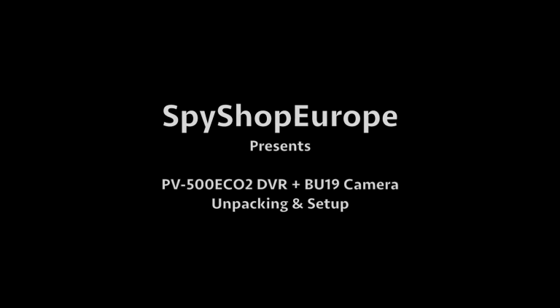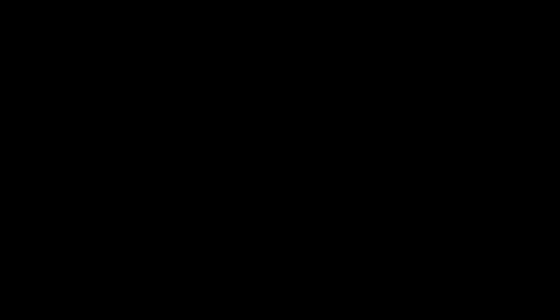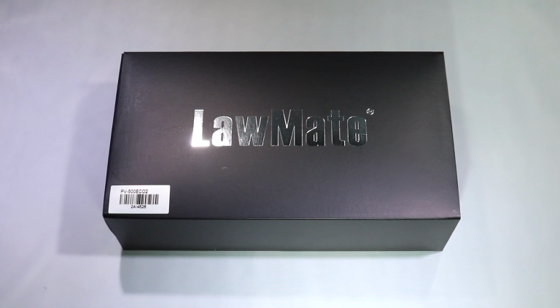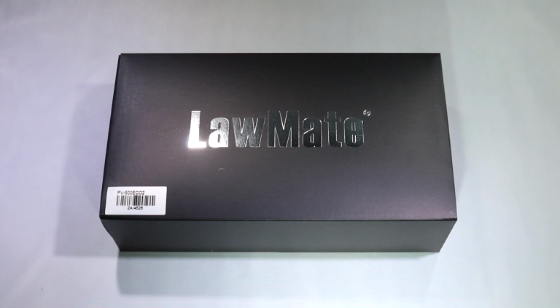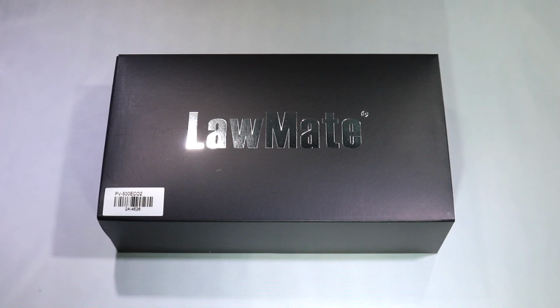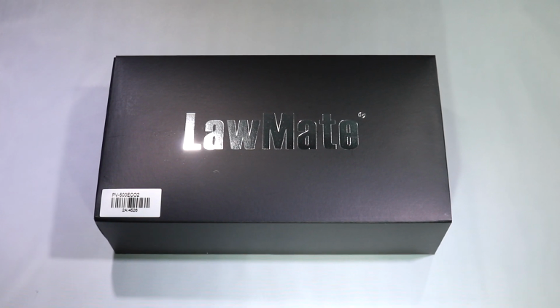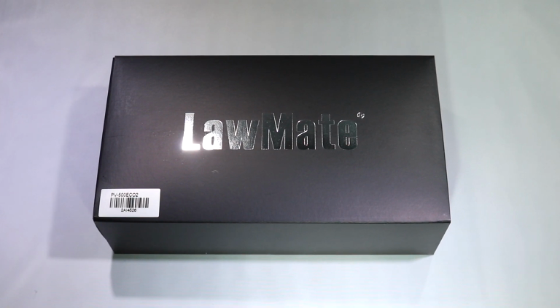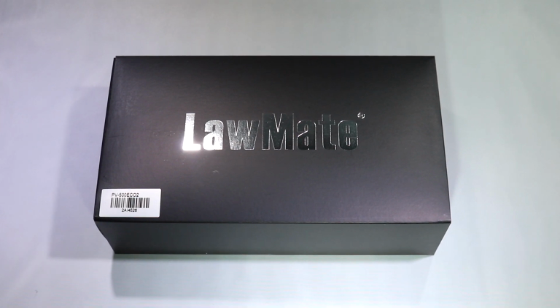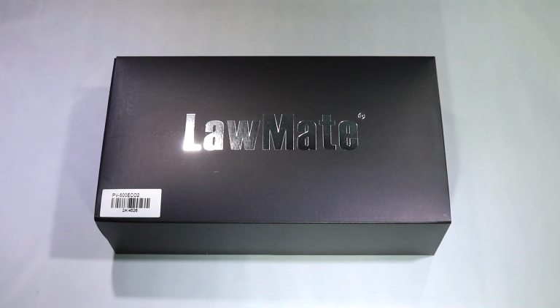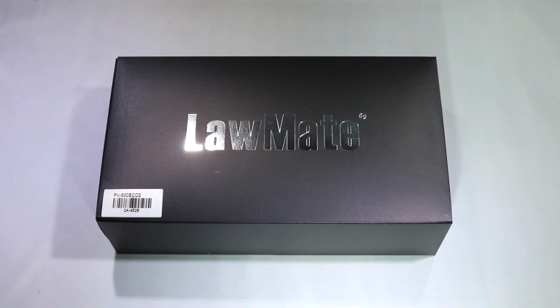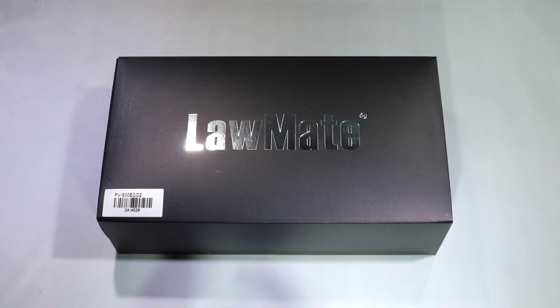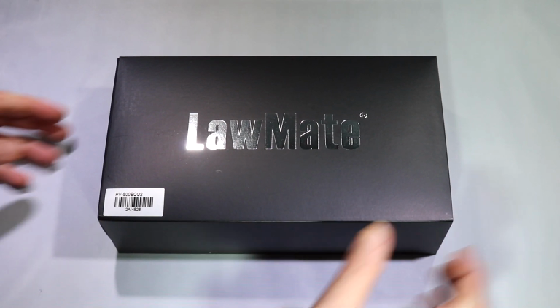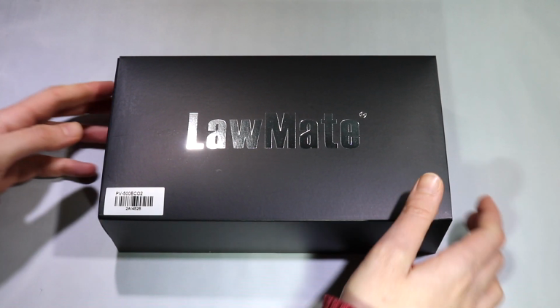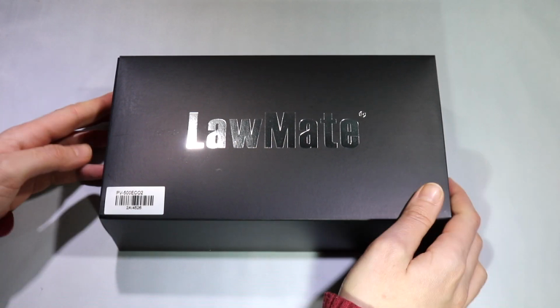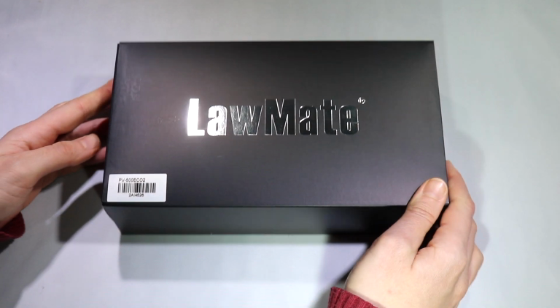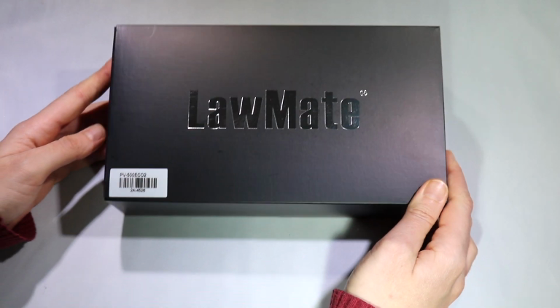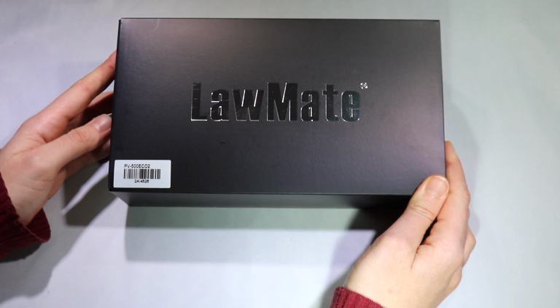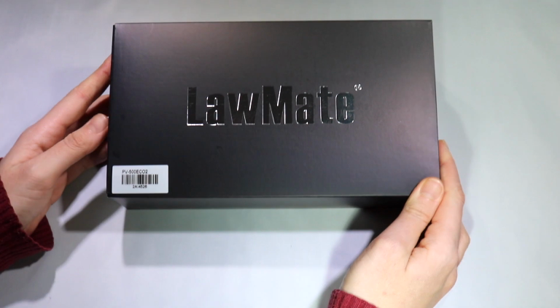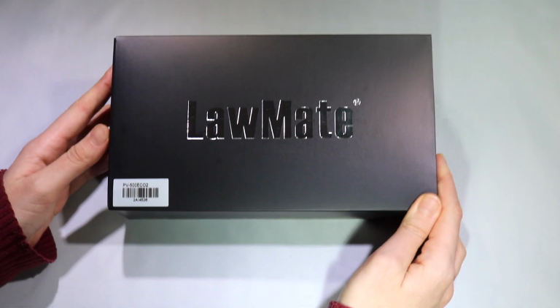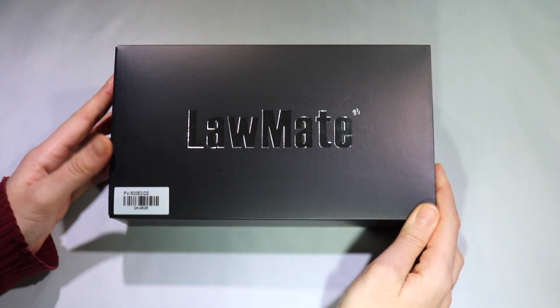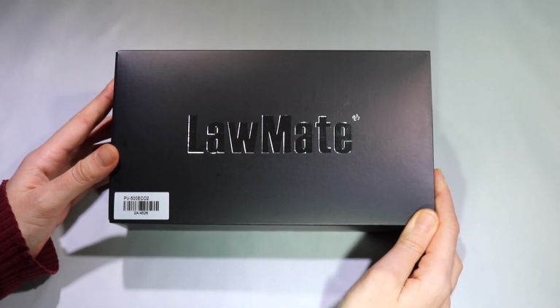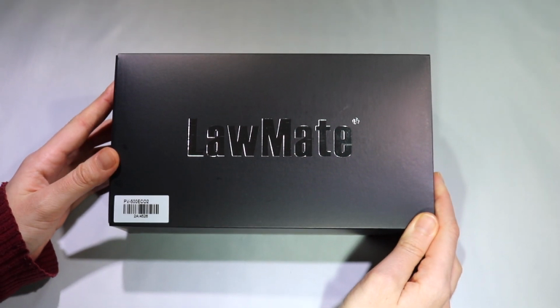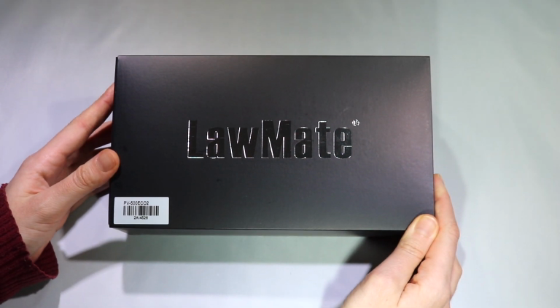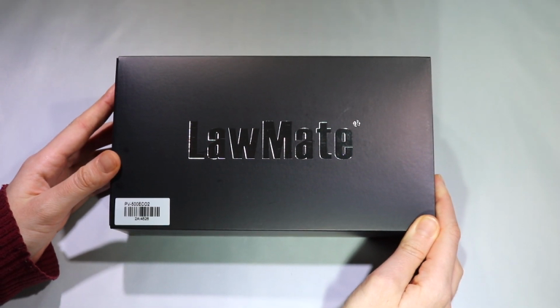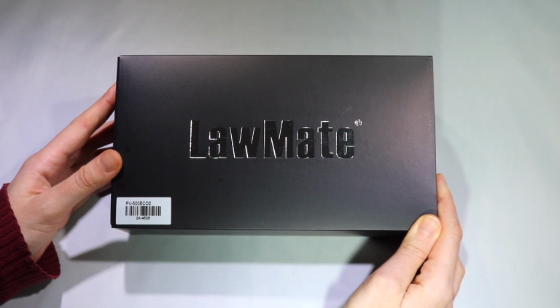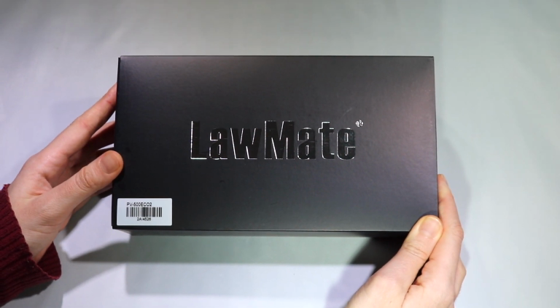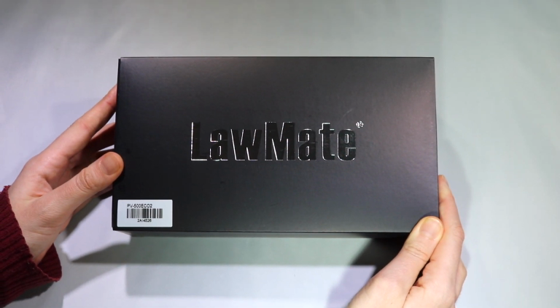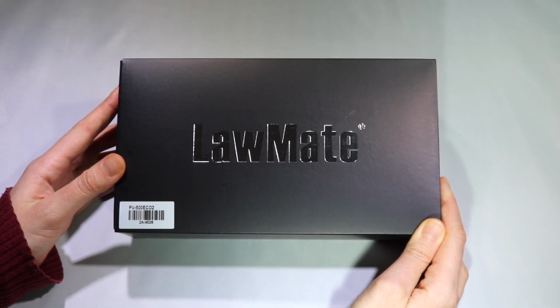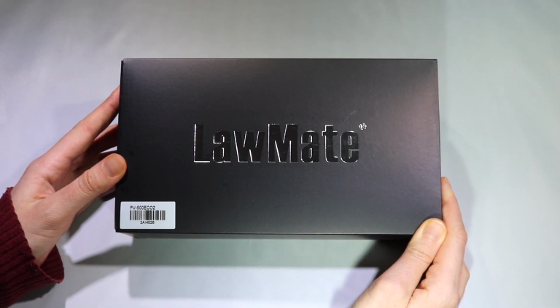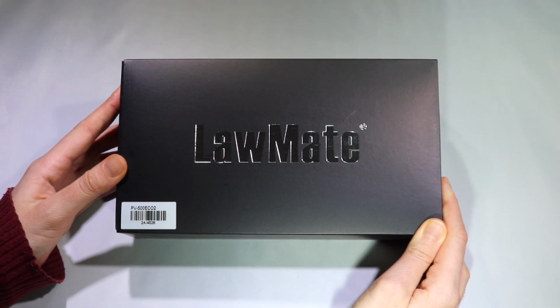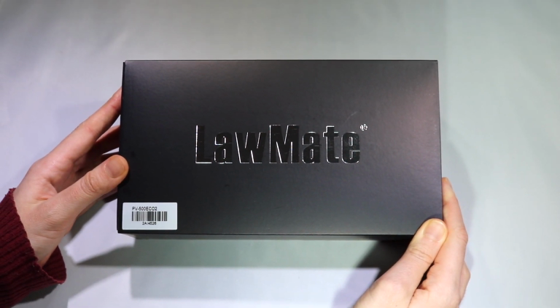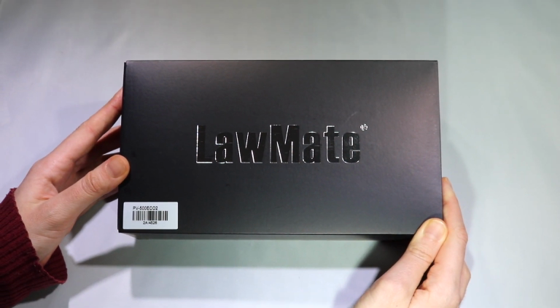Hello, this is Alex from Belling, and here we have the new PV500 ECHO2 DVR.